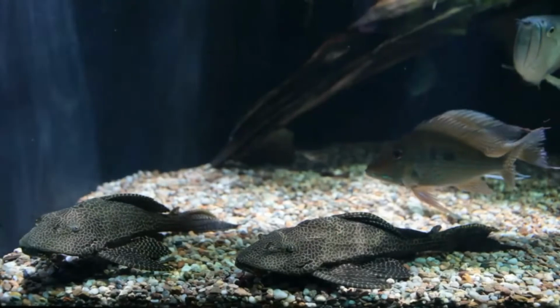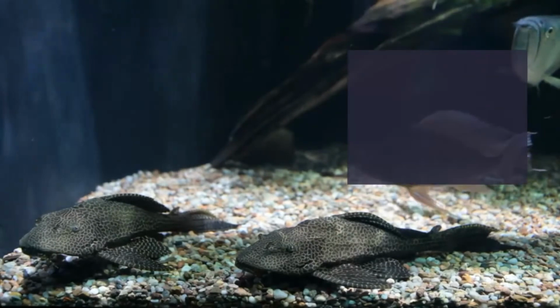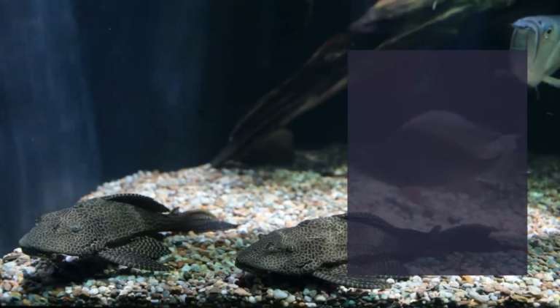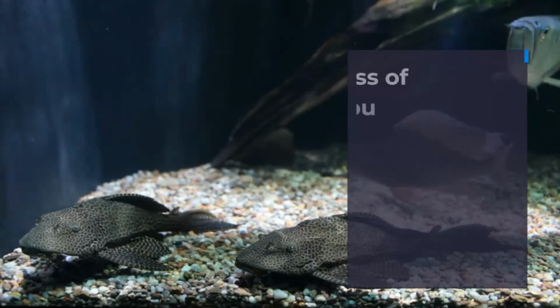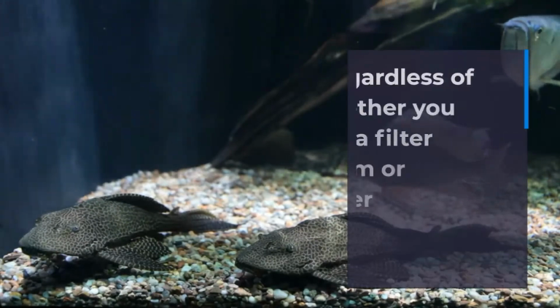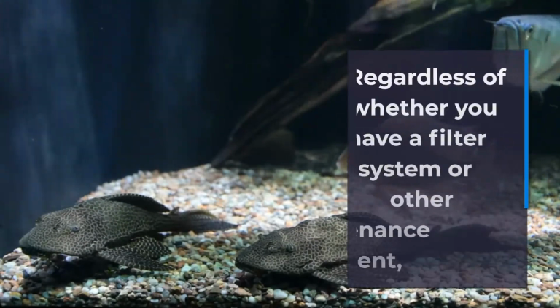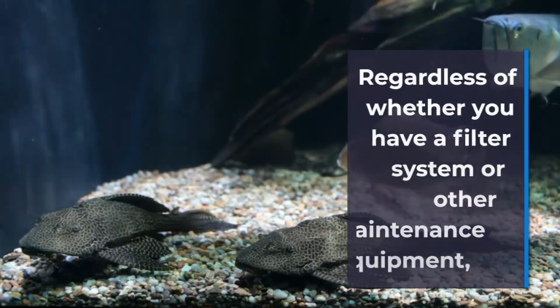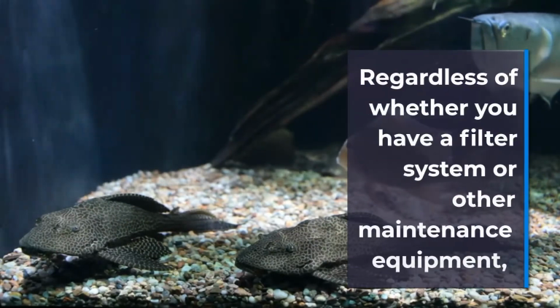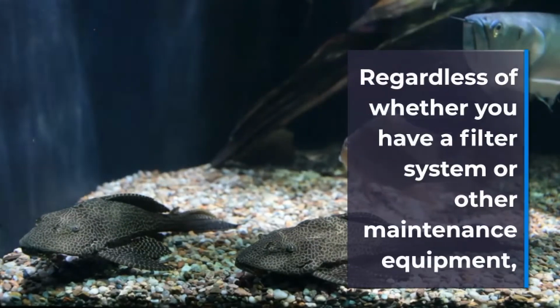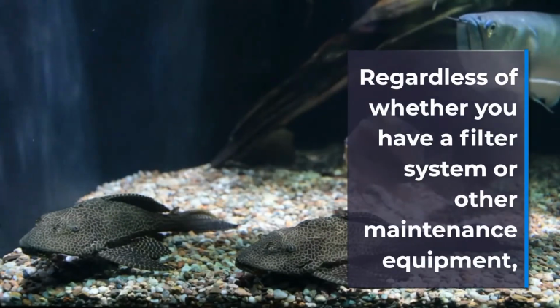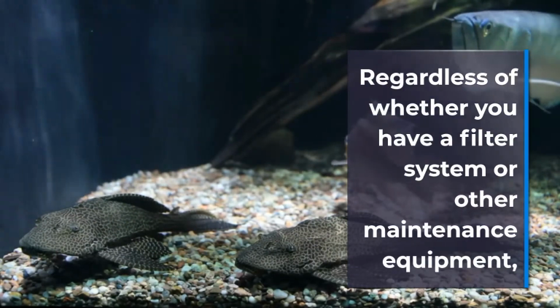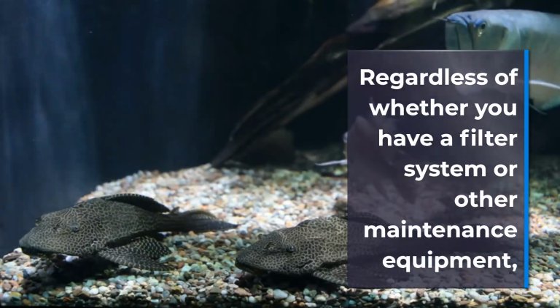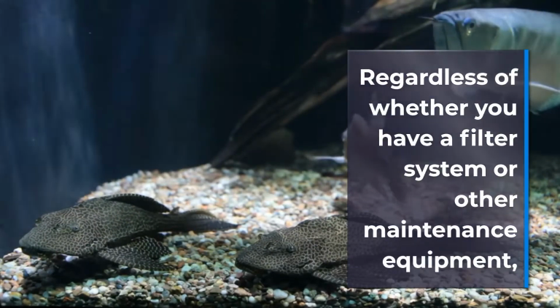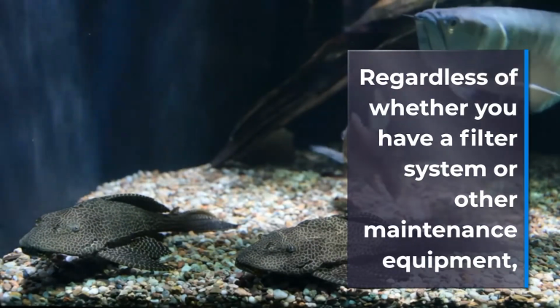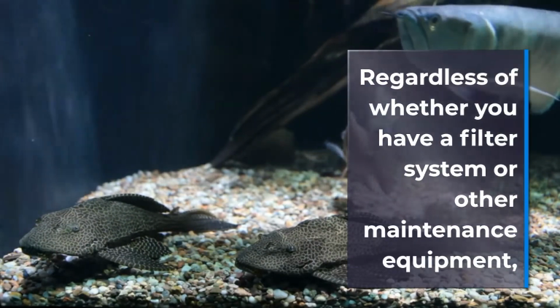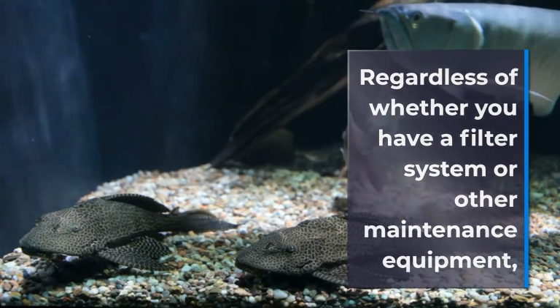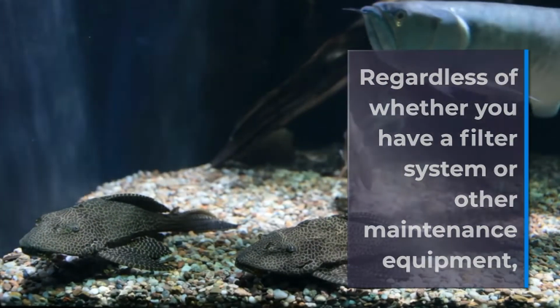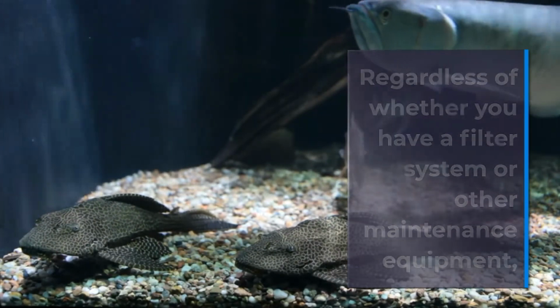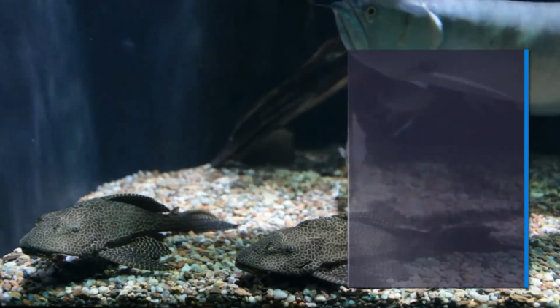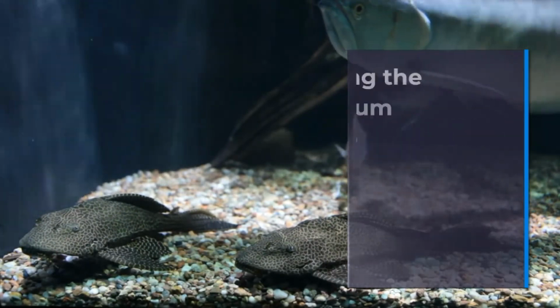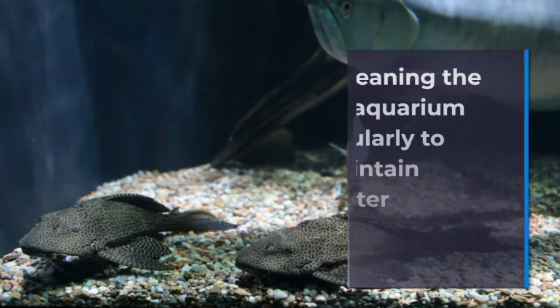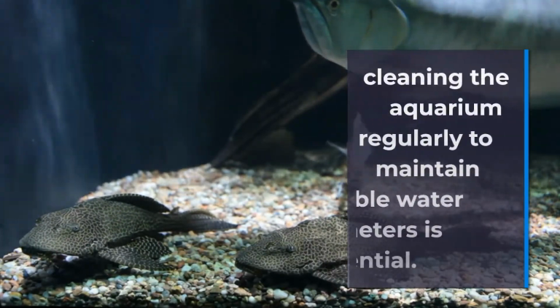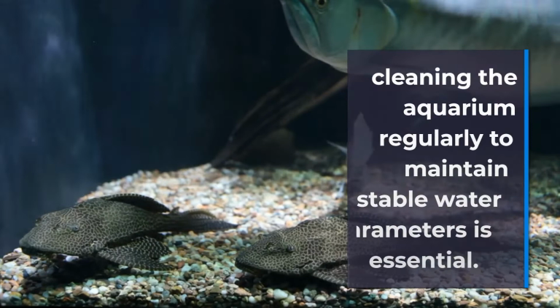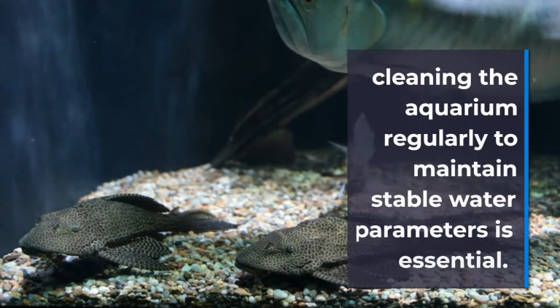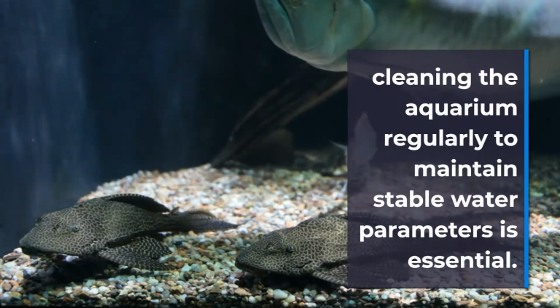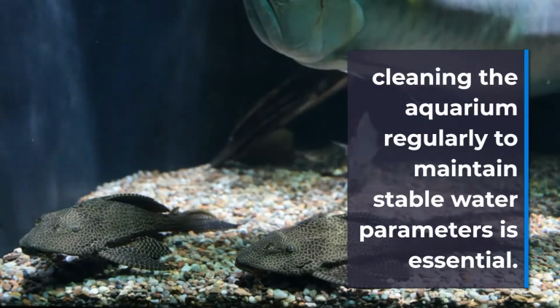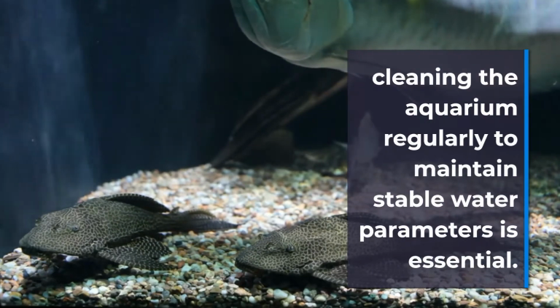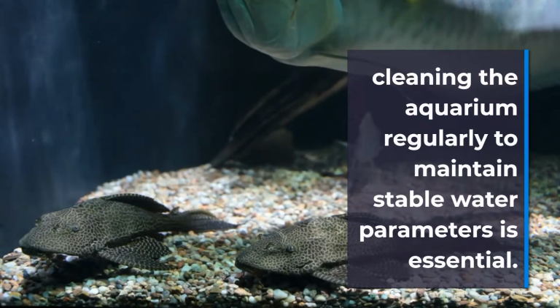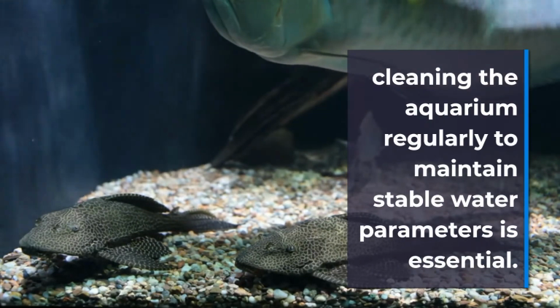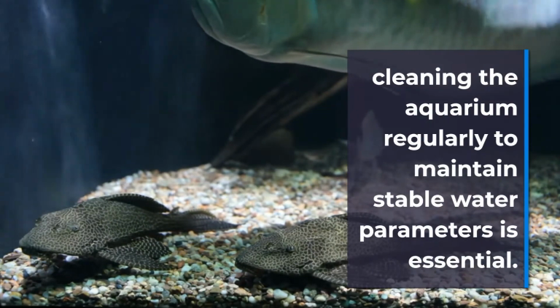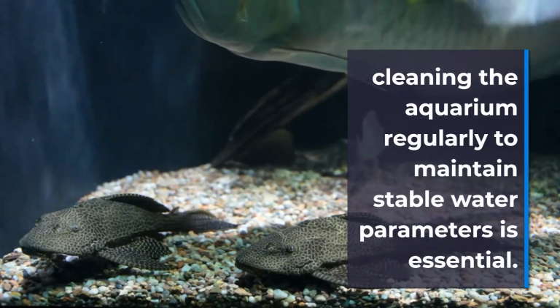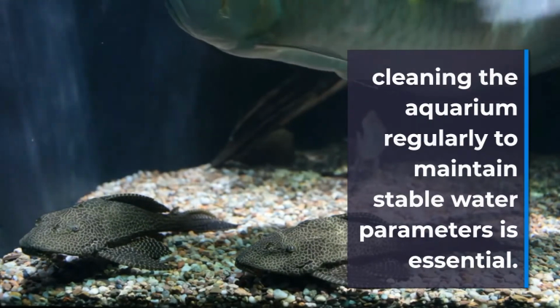Regardless of whether you have a filter system or other maintenance equipment, cleaning the aquarium regularly to maintain stable water parameters is essential.